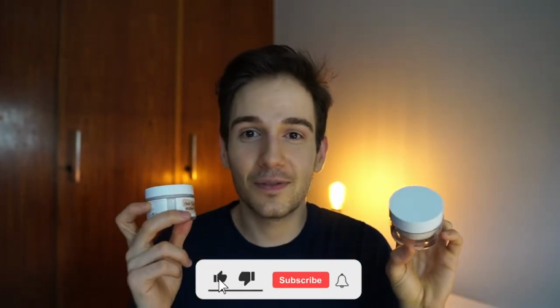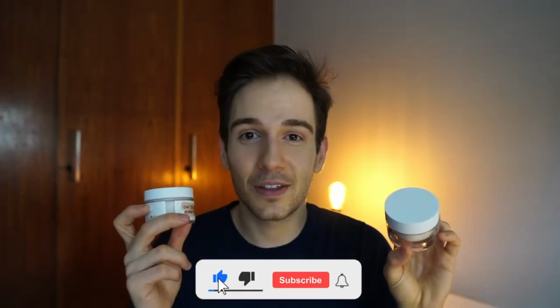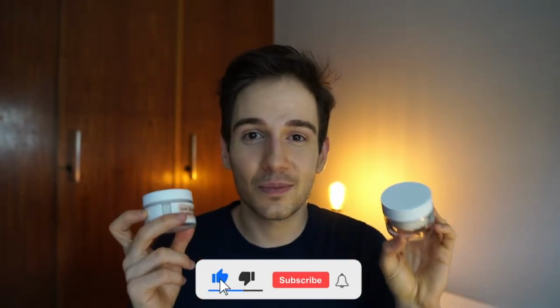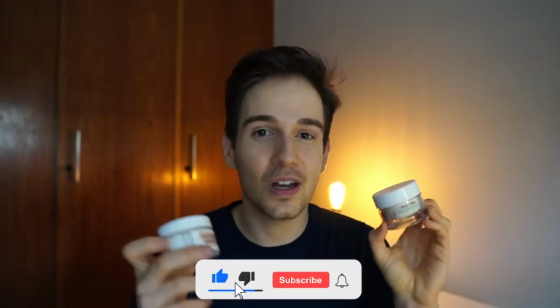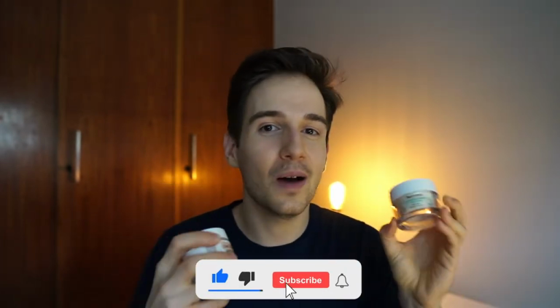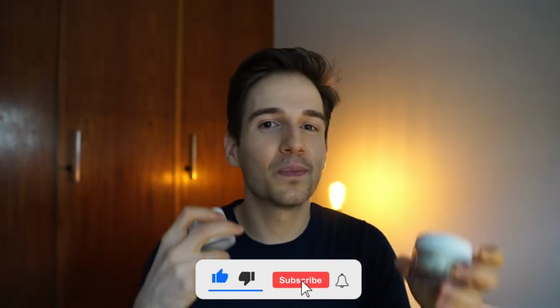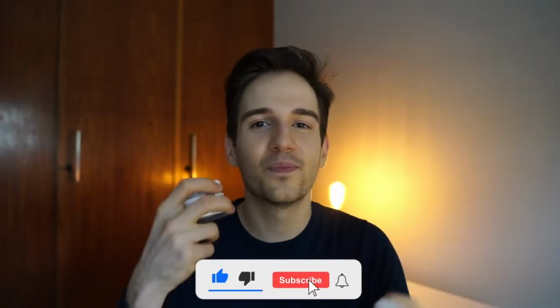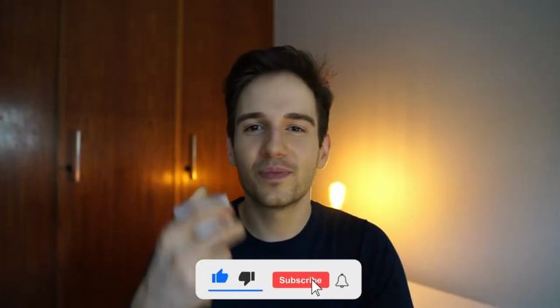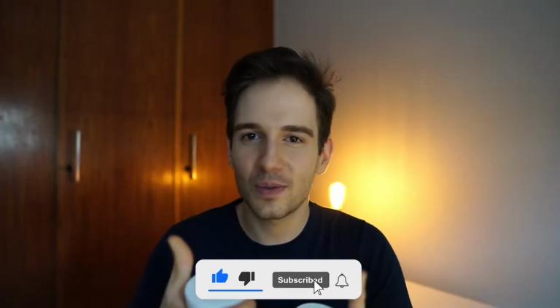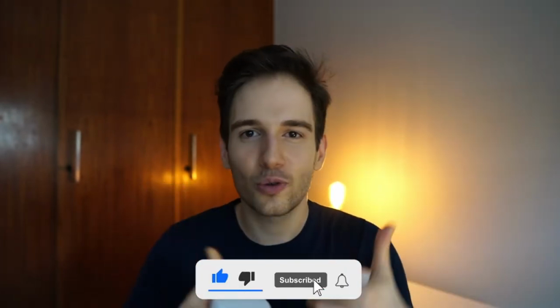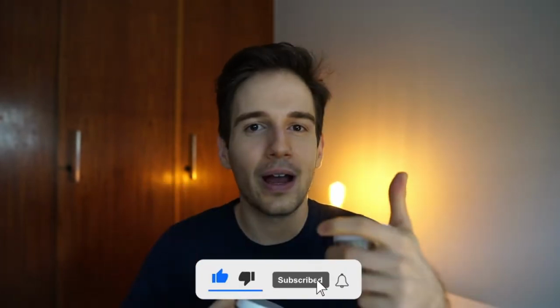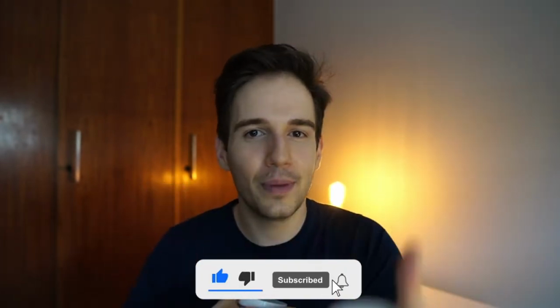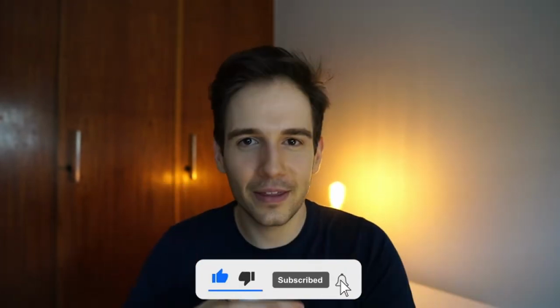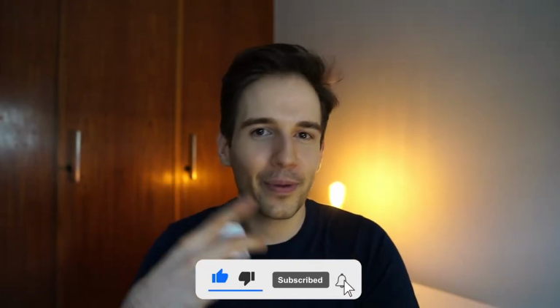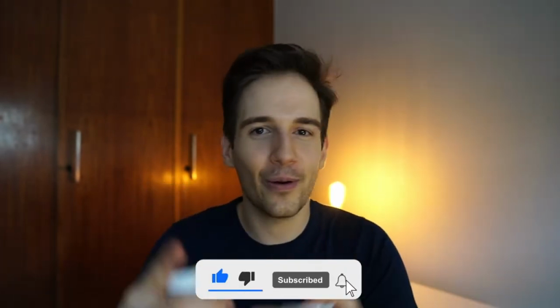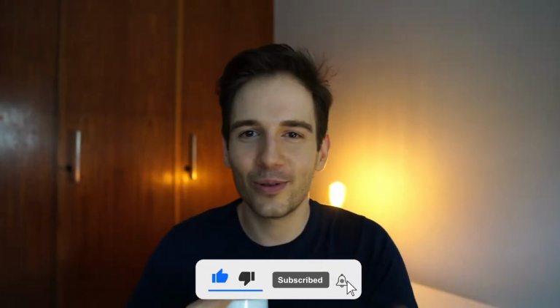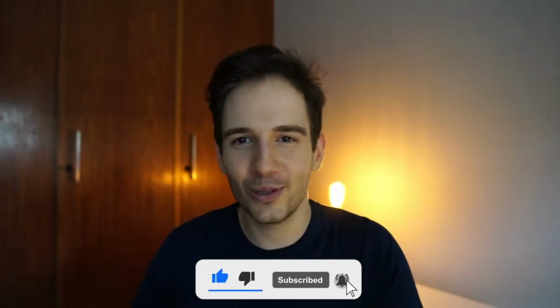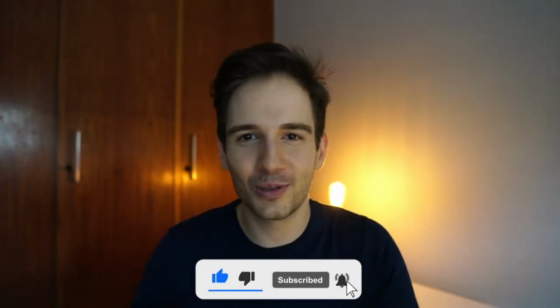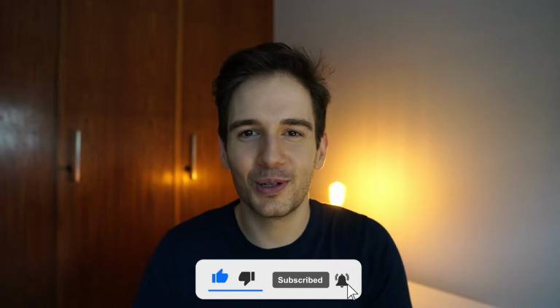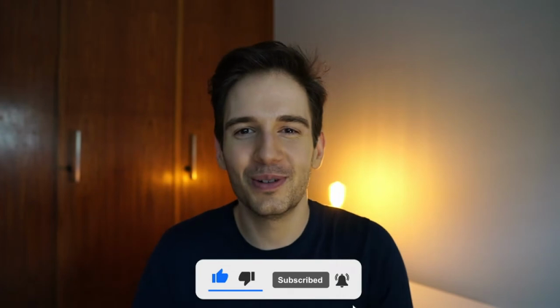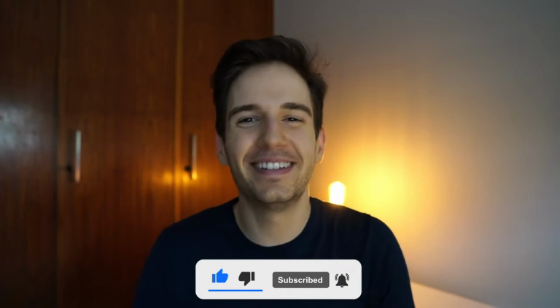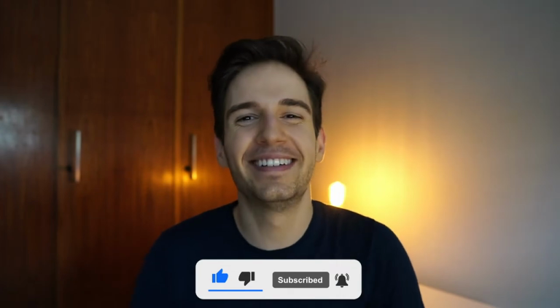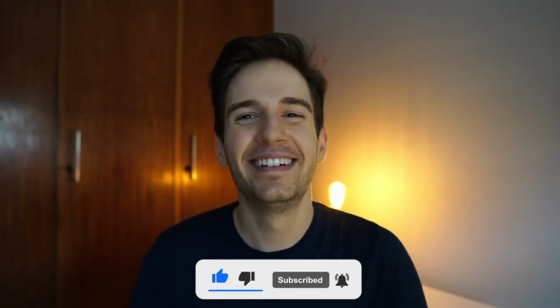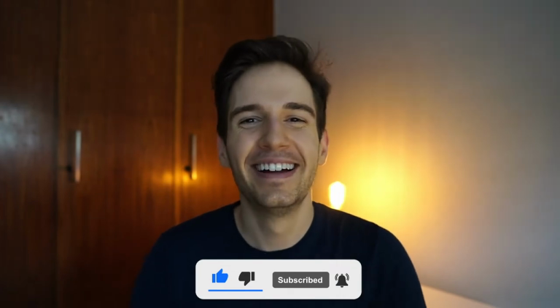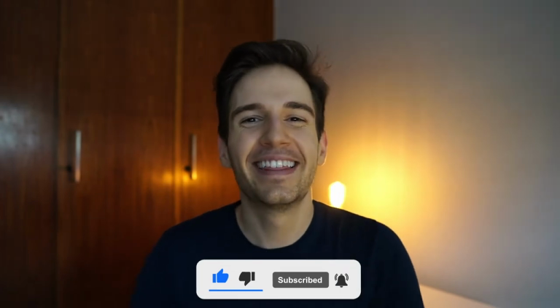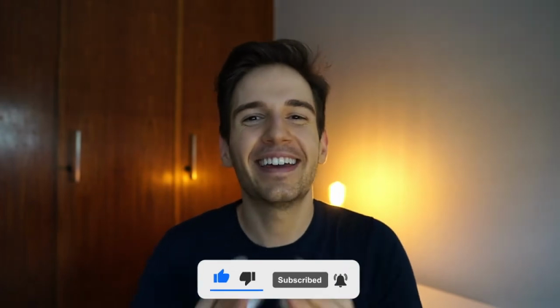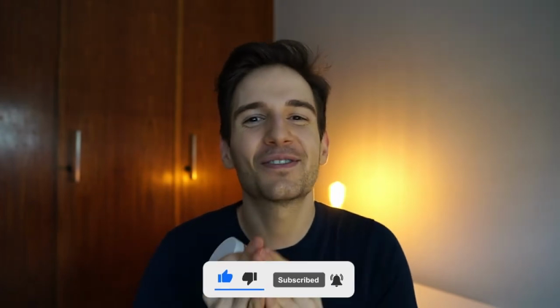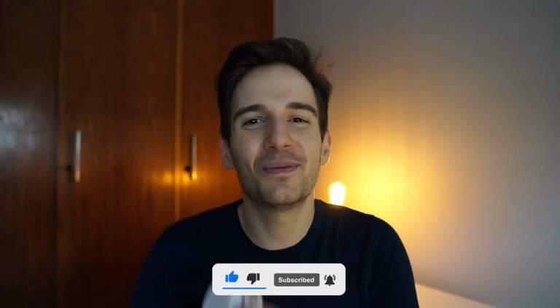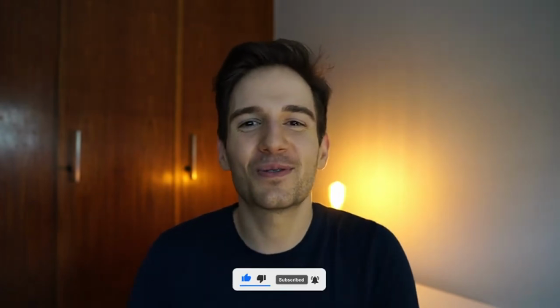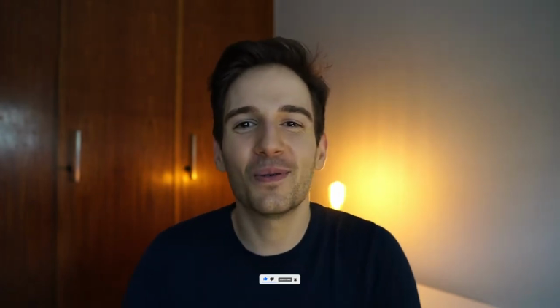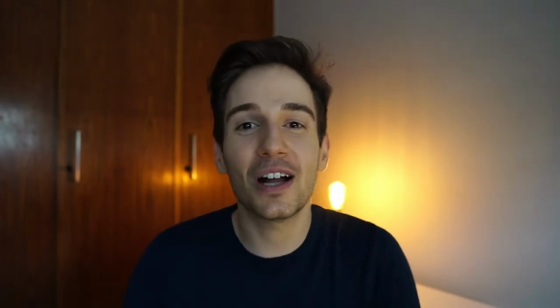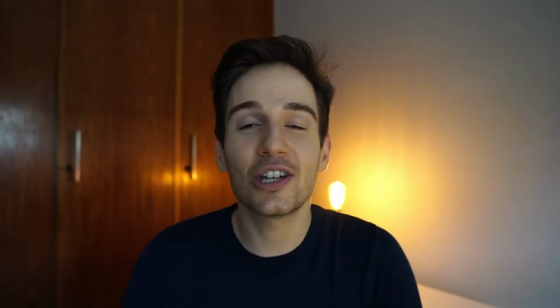Give it a thumbs up, subscribe, hit the bell — you know the drill. Thank you so much for watching.